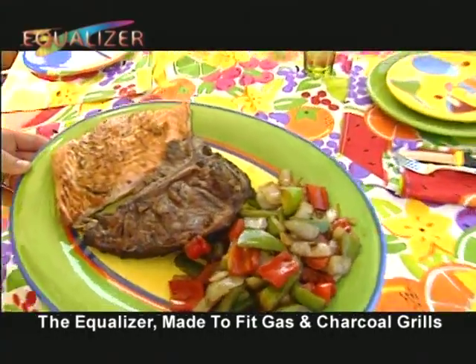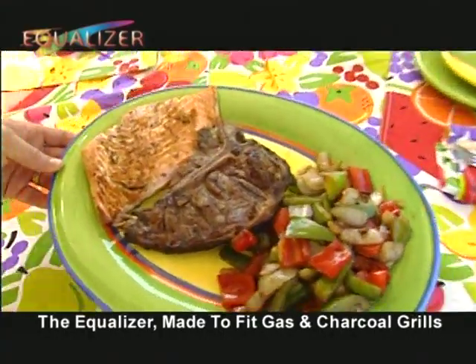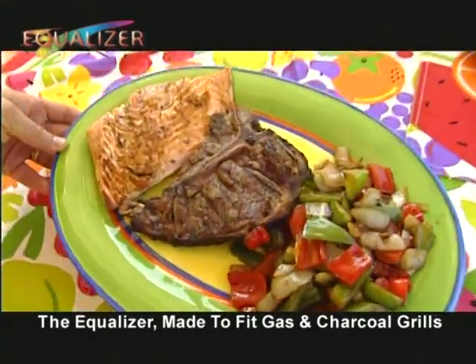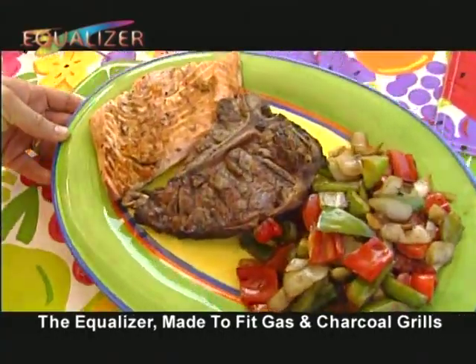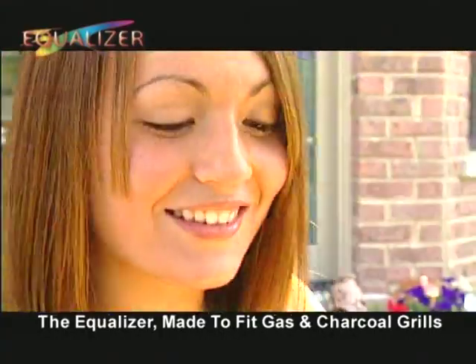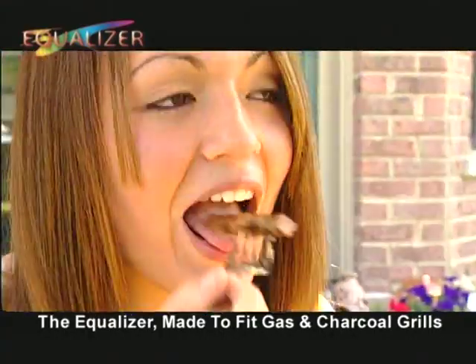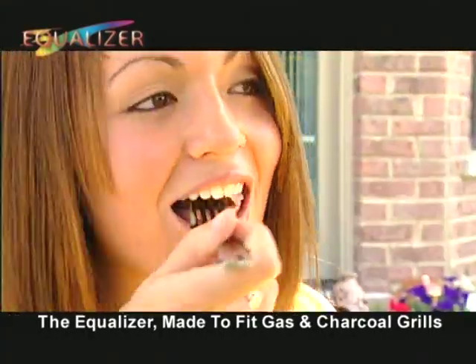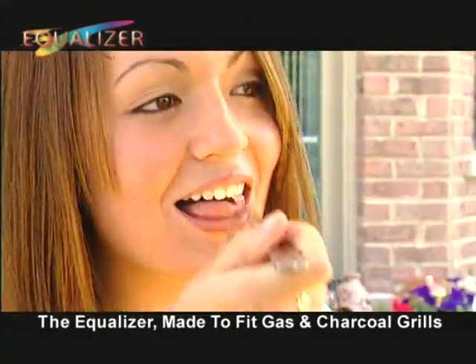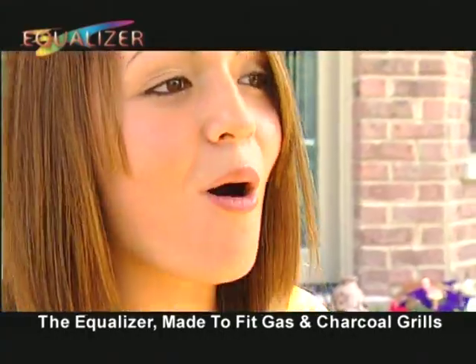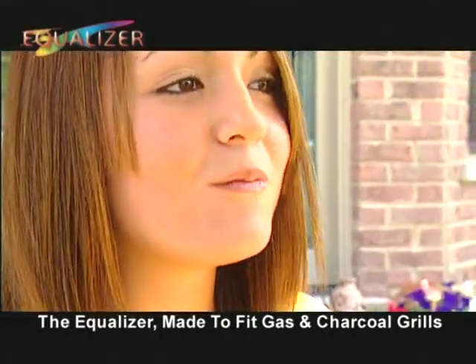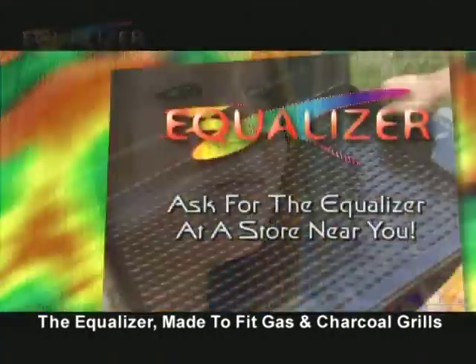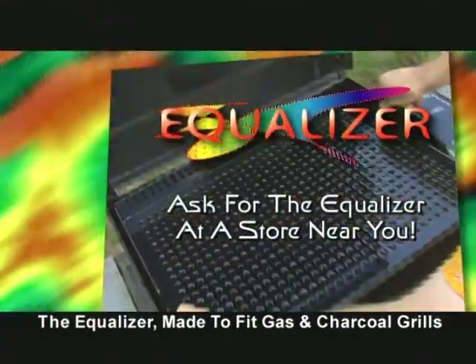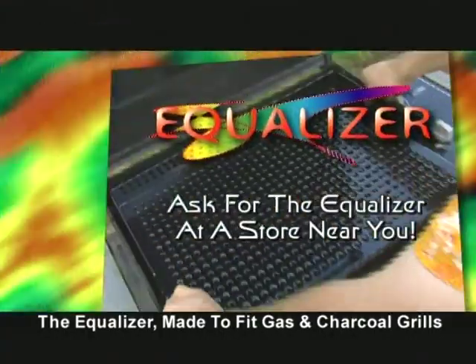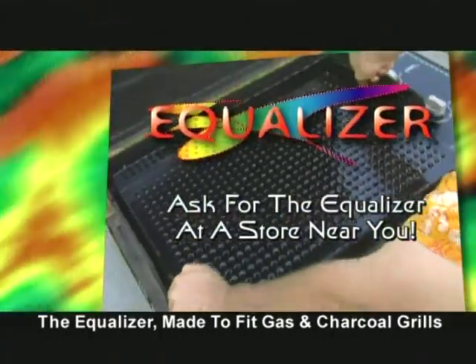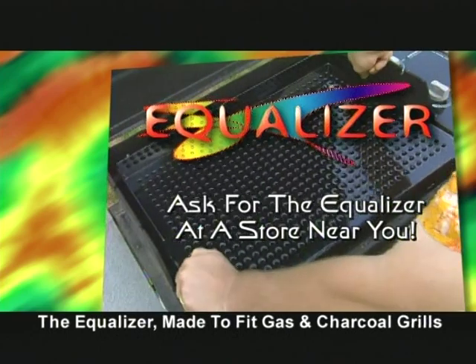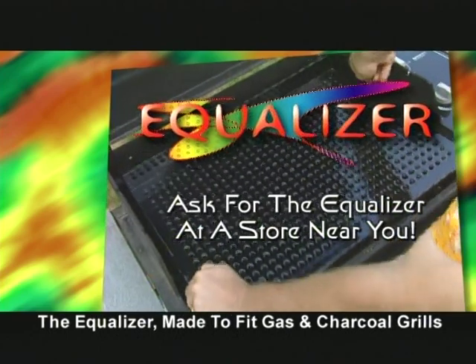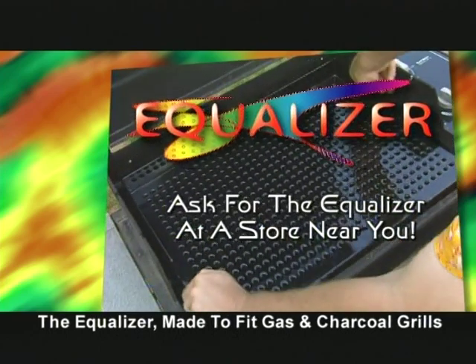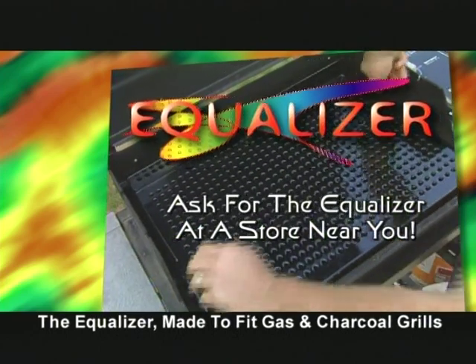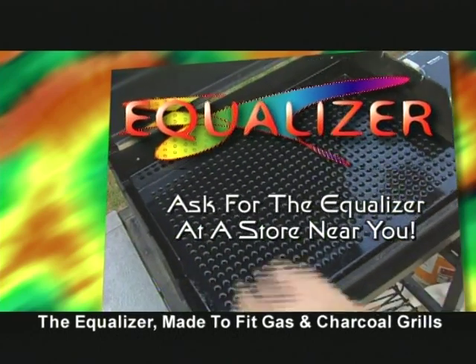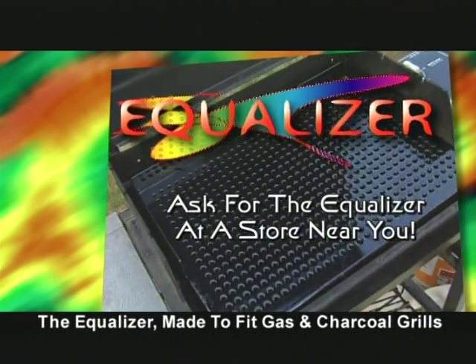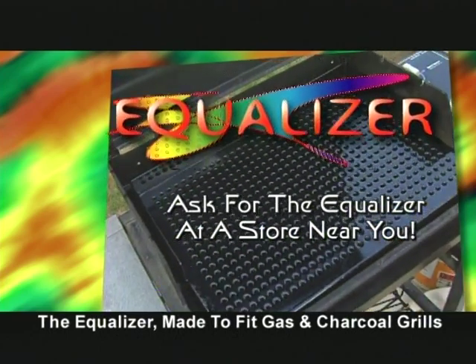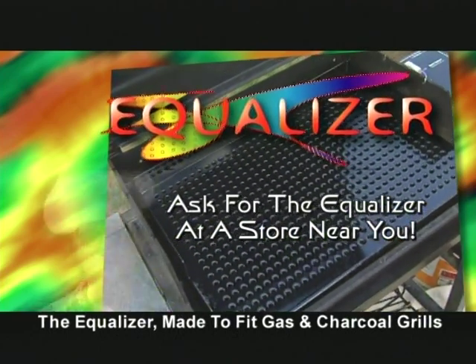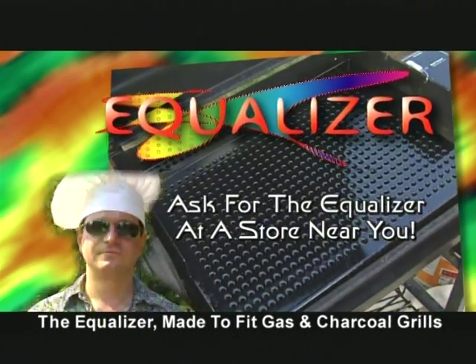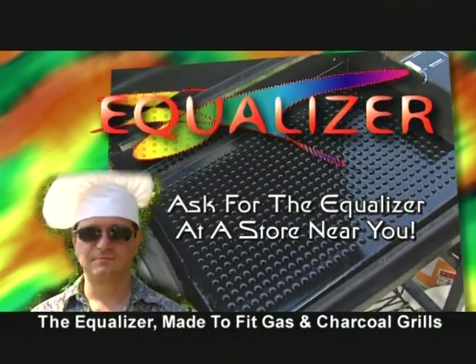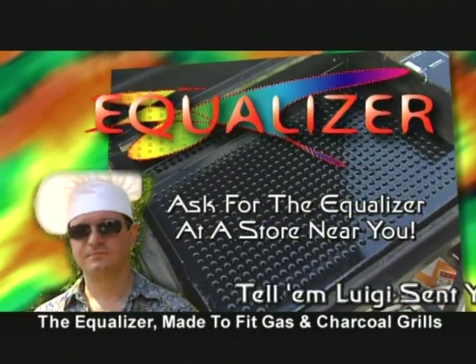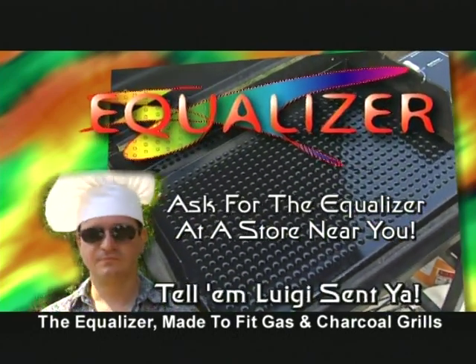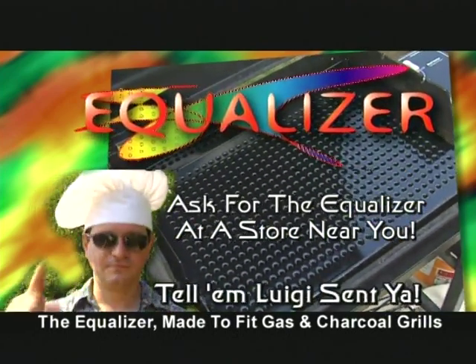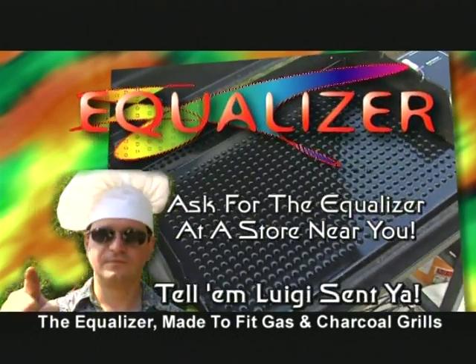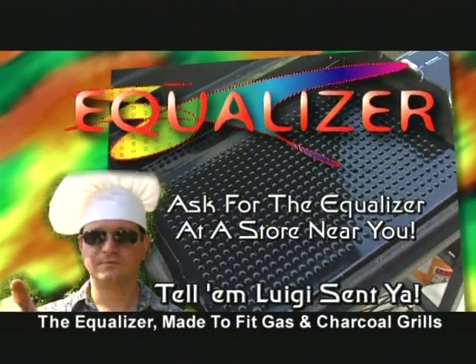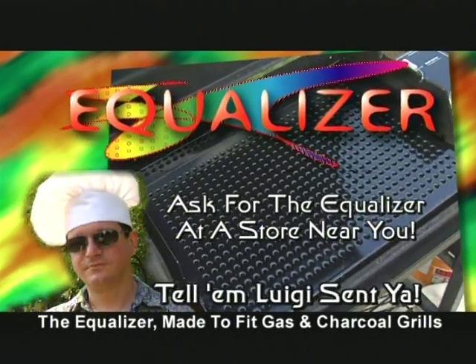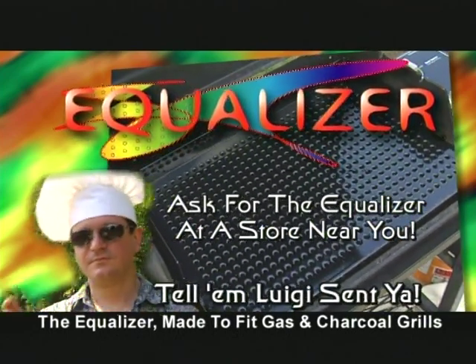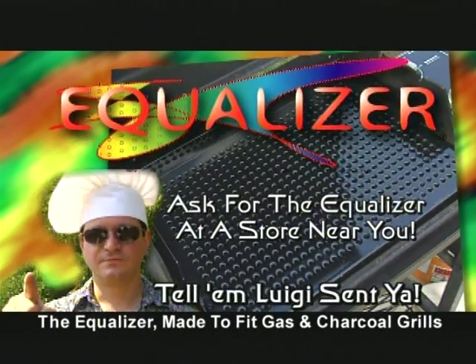Use the Equalizer in your grill and taste barbecue the way it was meant to be tasted. Ask for the Equalizer at a store near you — tell them Luigi sent you.